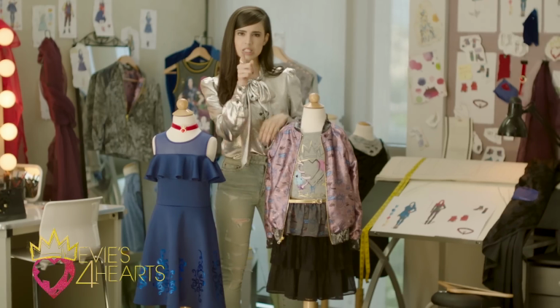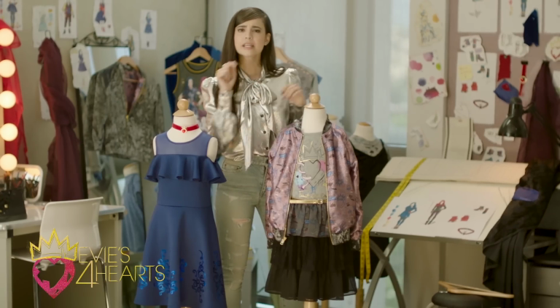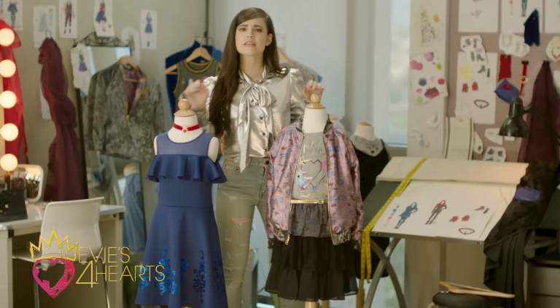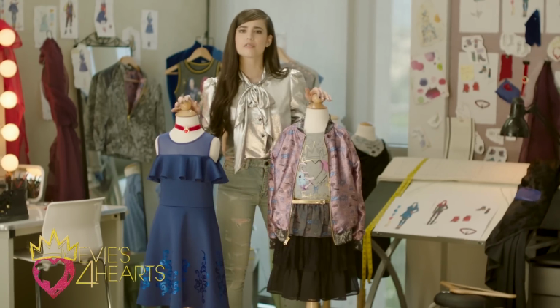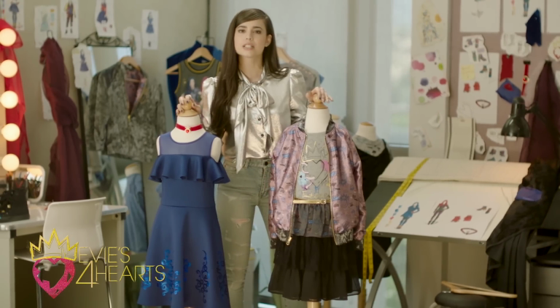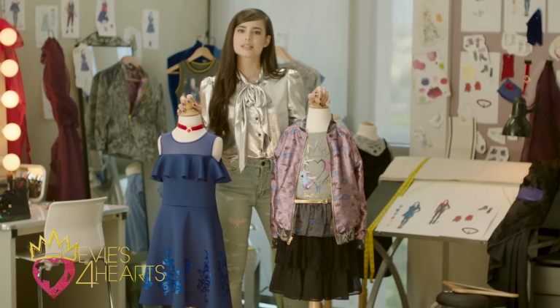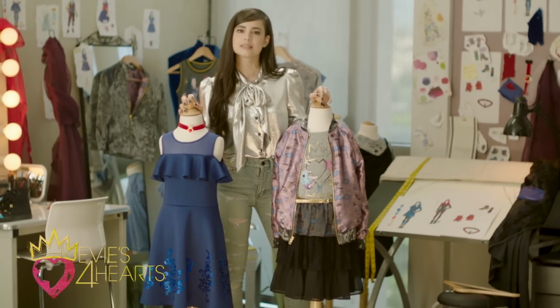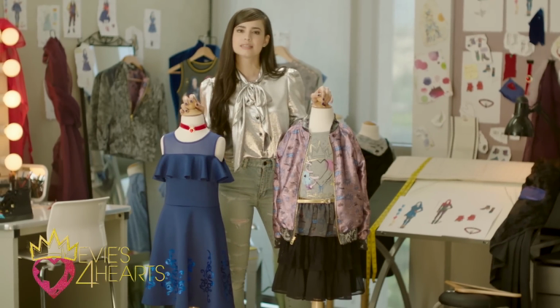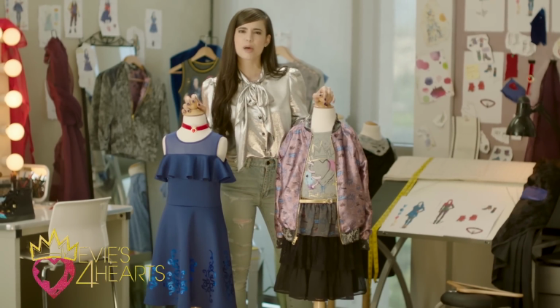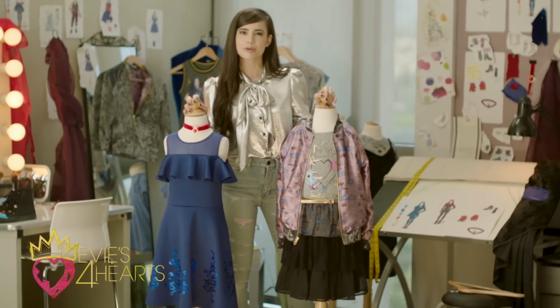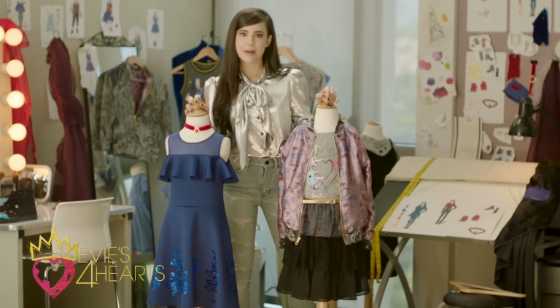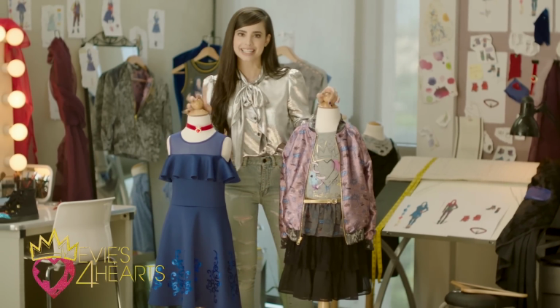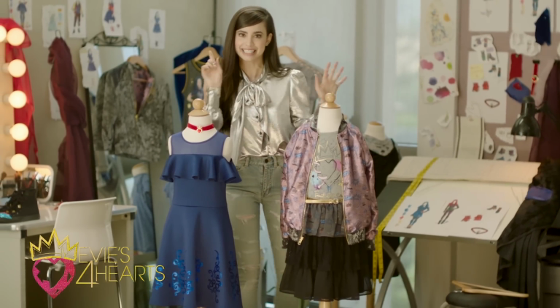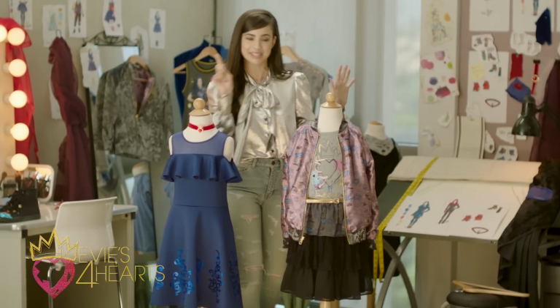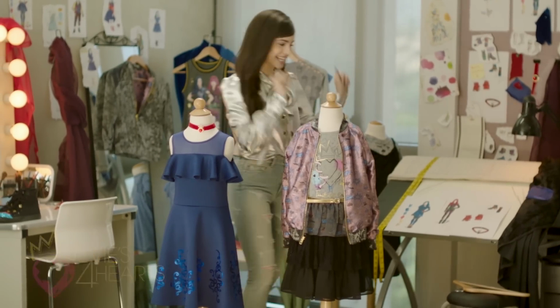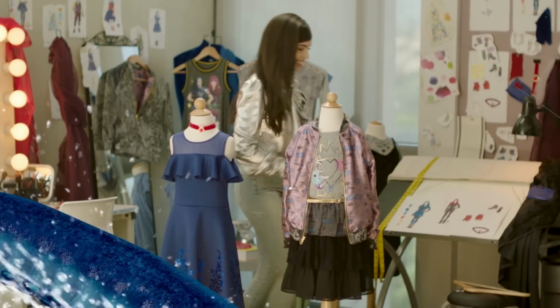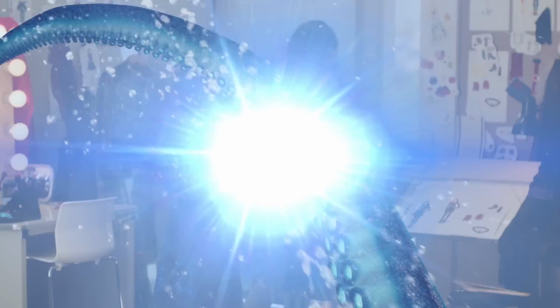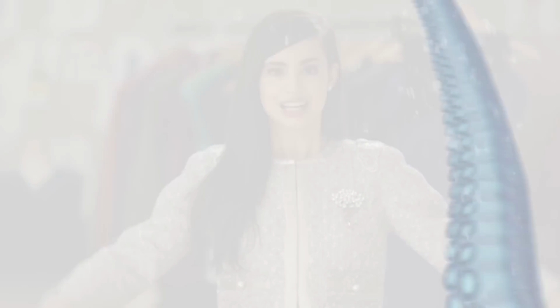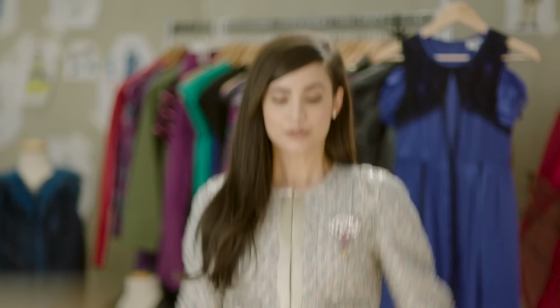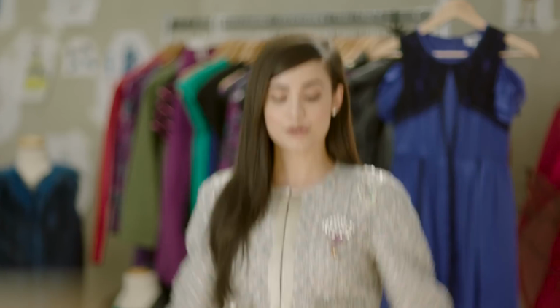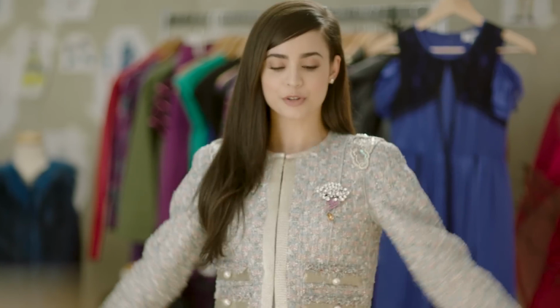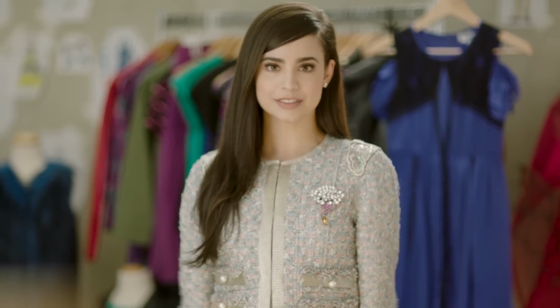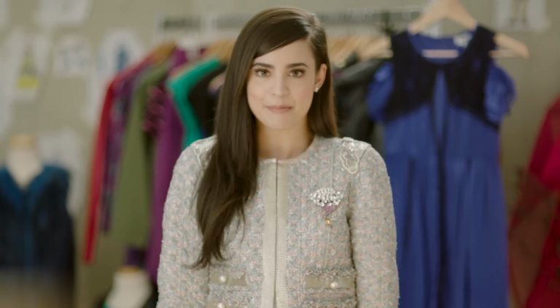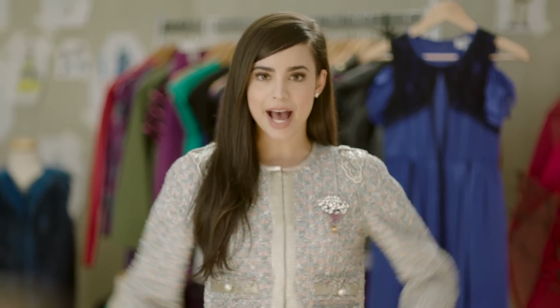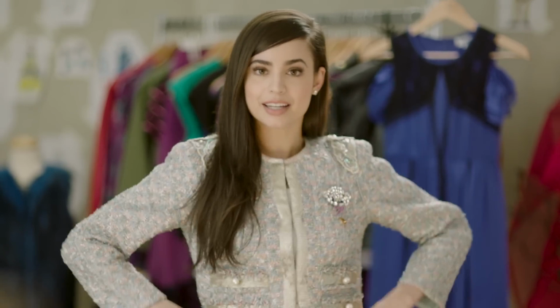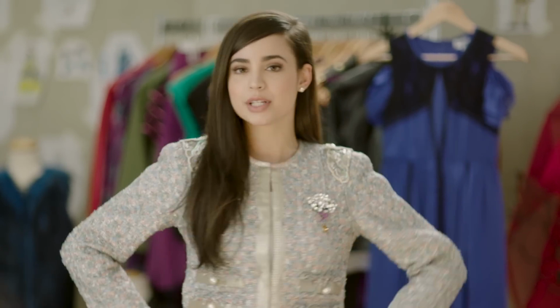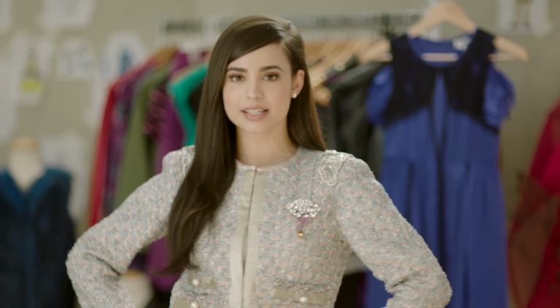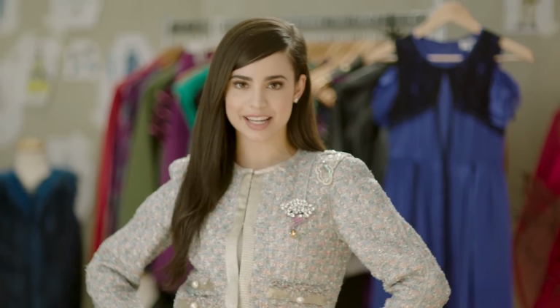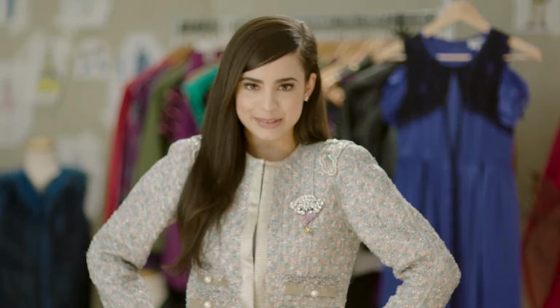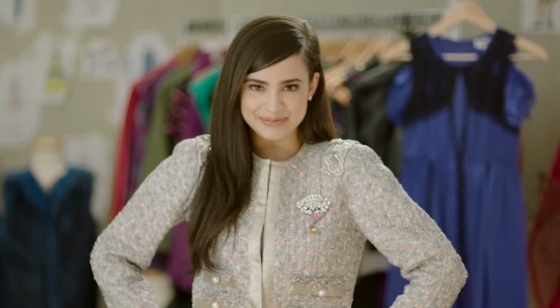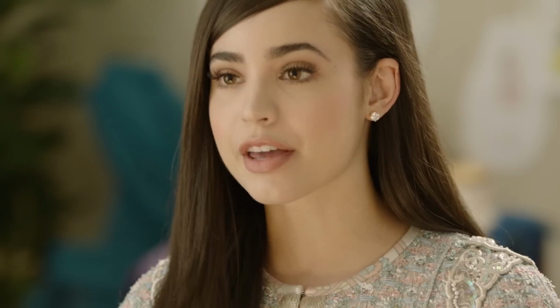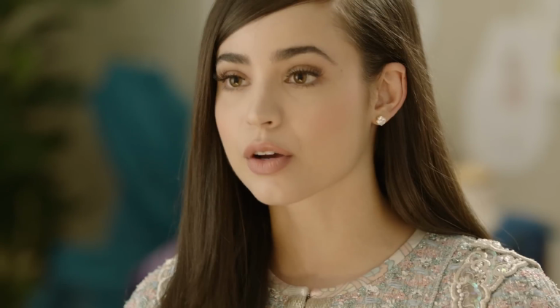Speaking of outfits, I'll be right back. One sec. Phew! I'm back. What do you guys think?